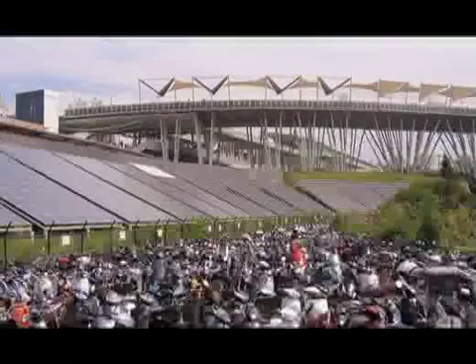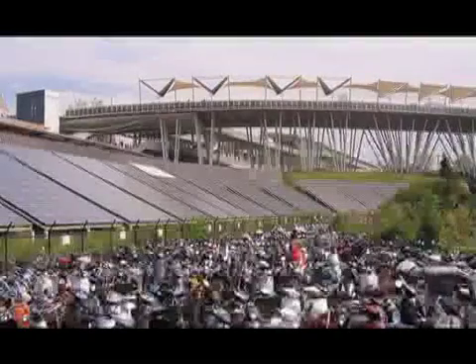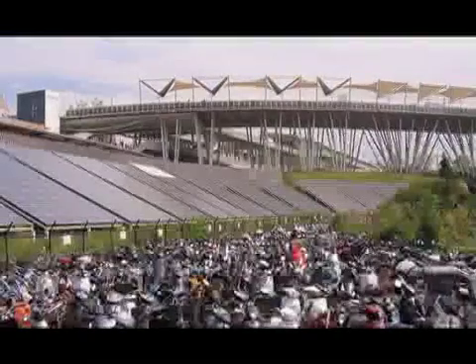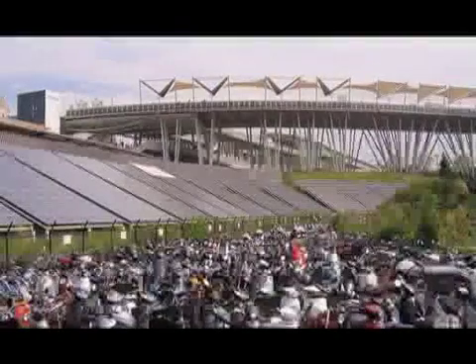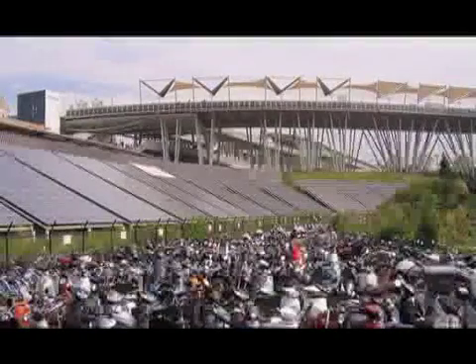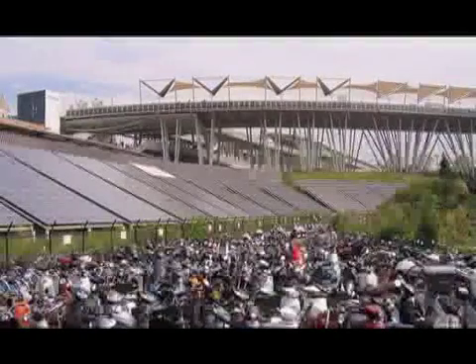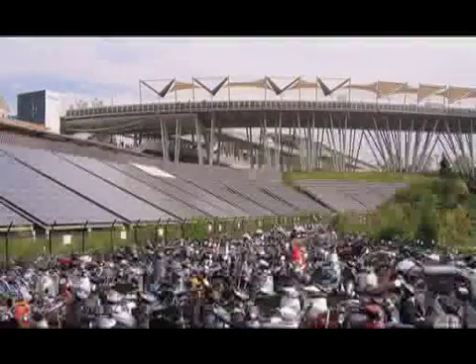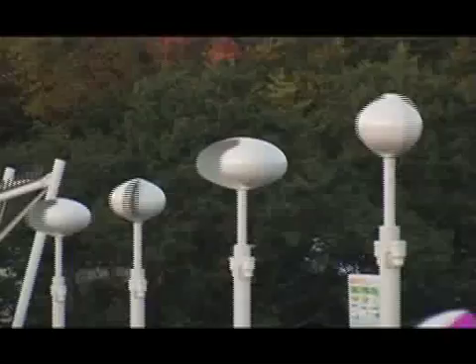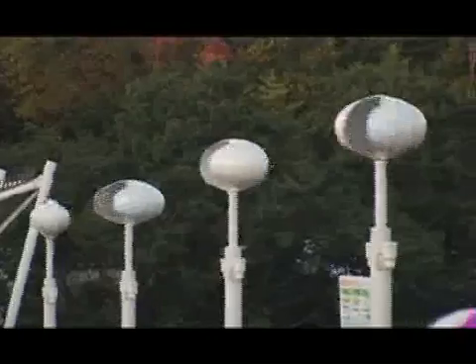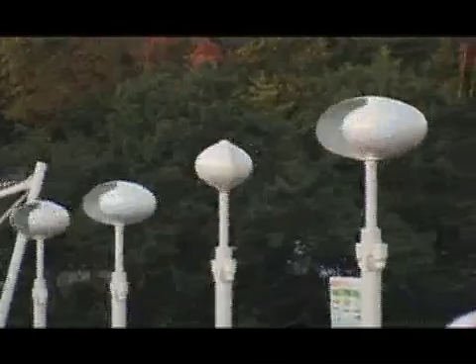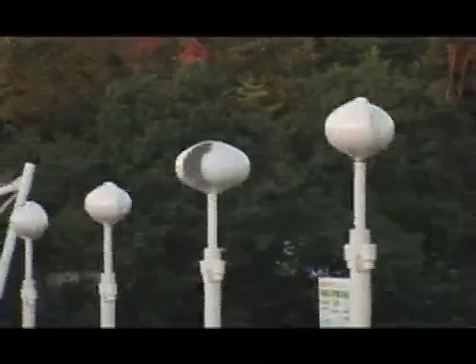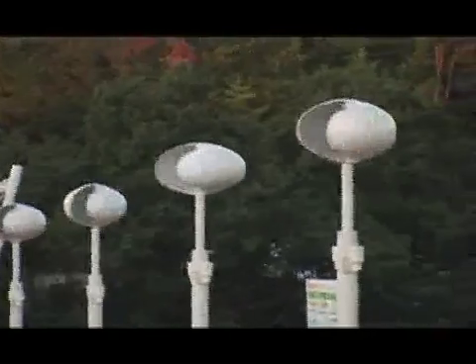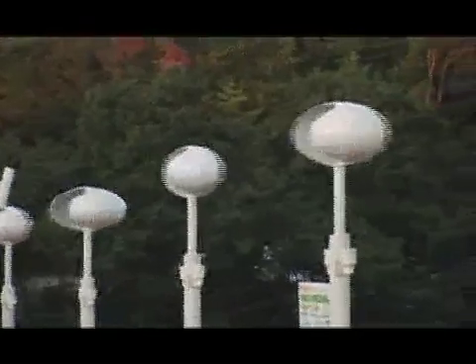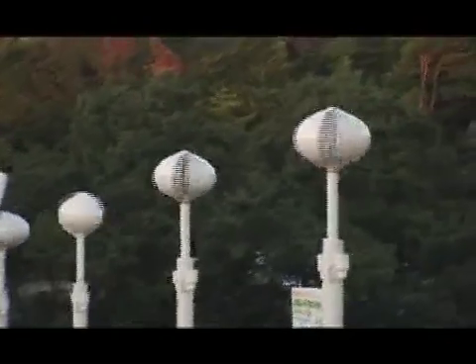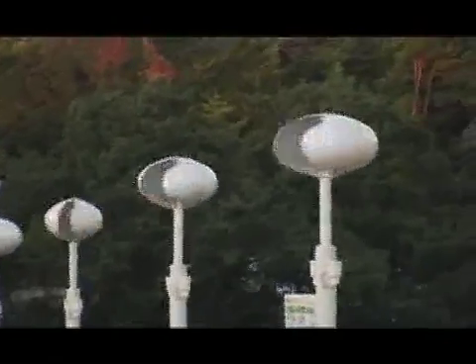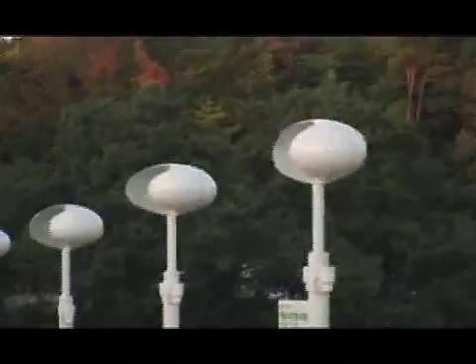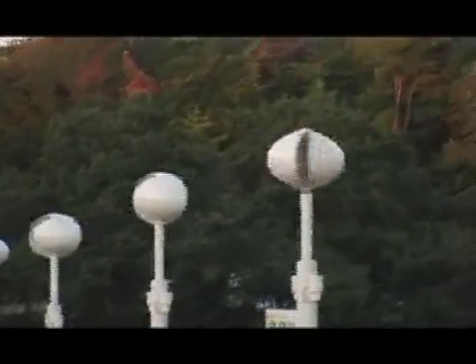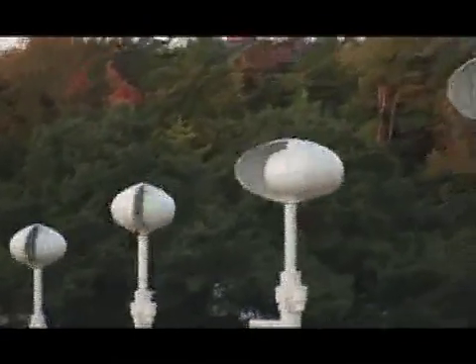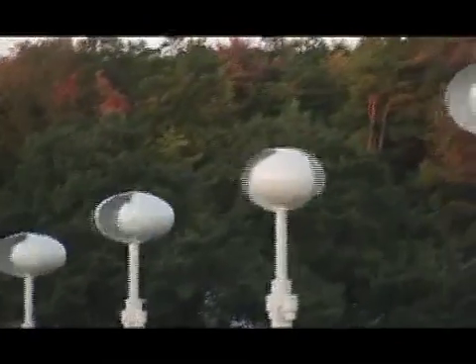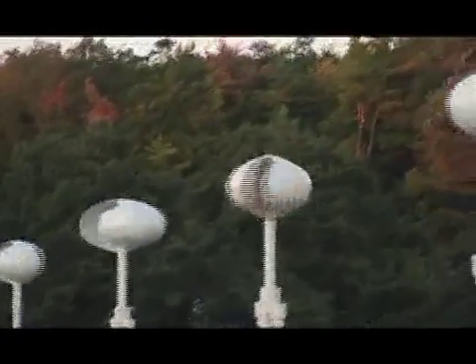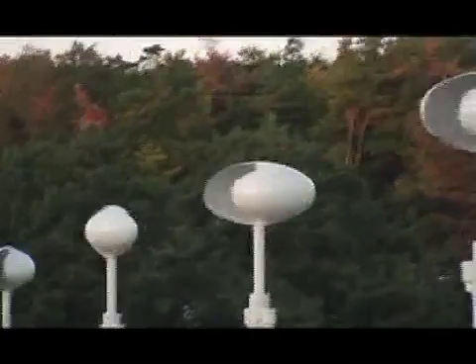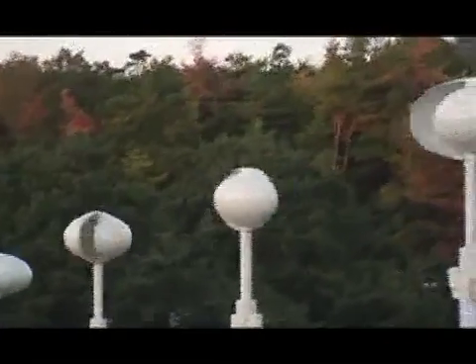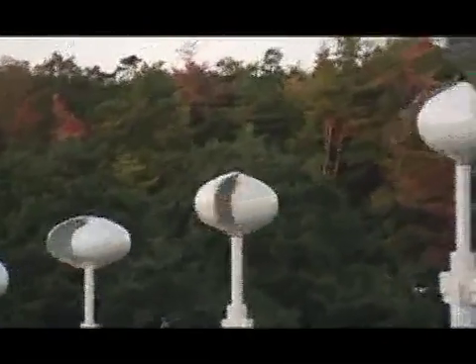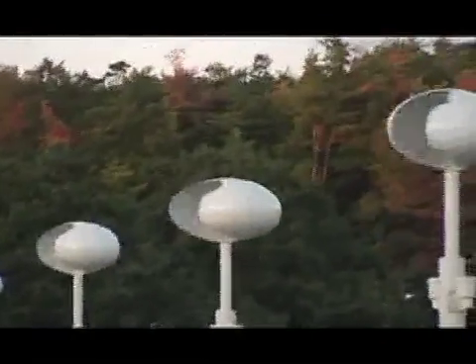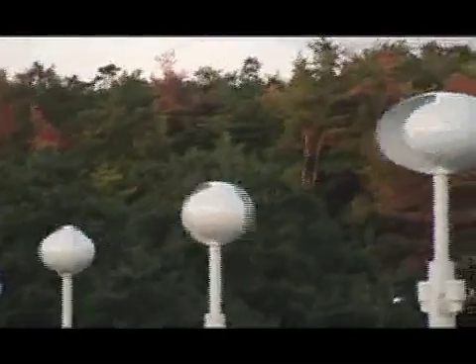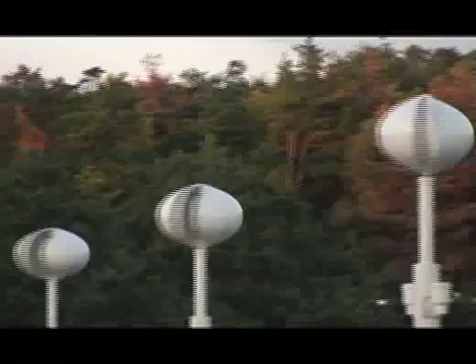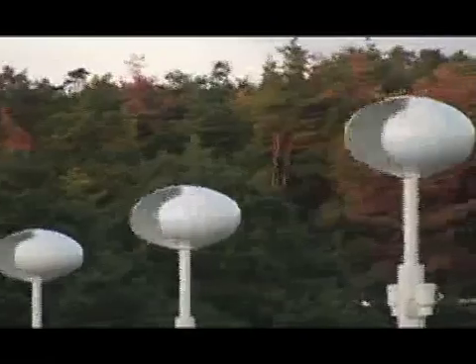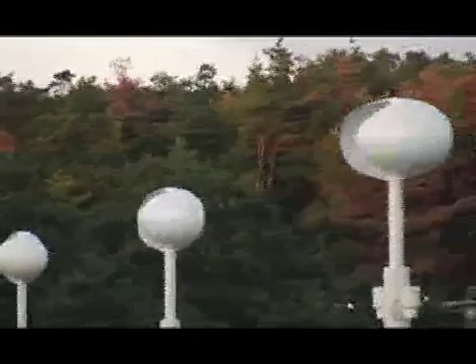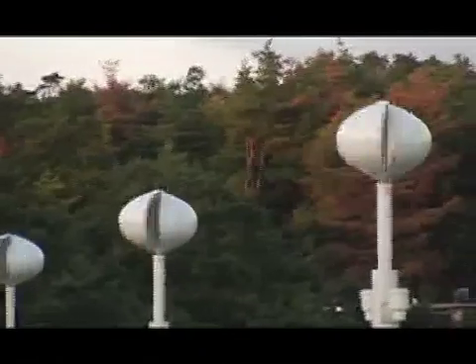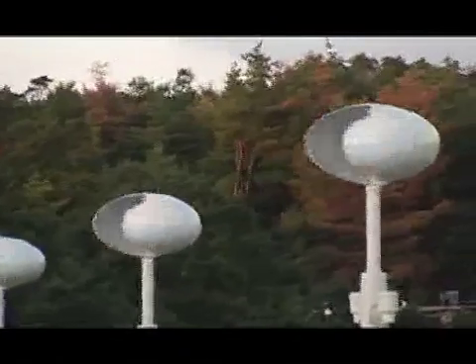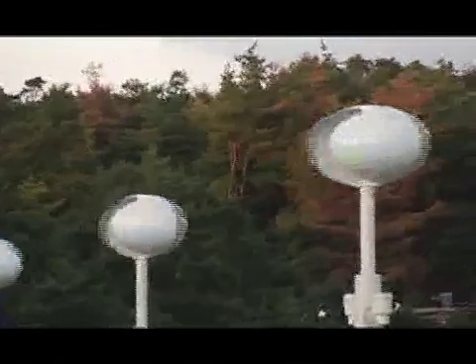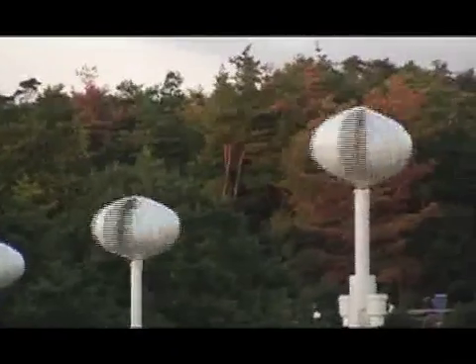Les énergies solaires et éoliennes font également partie du système composite d'énergie propre implanté à l'Expo.